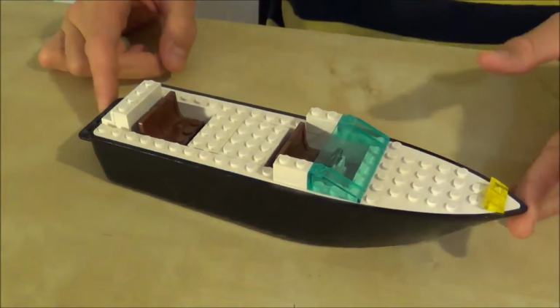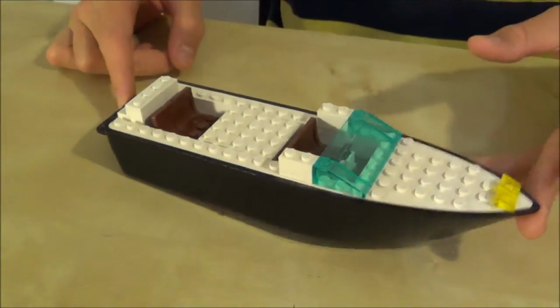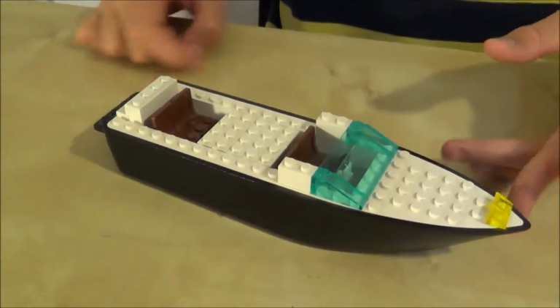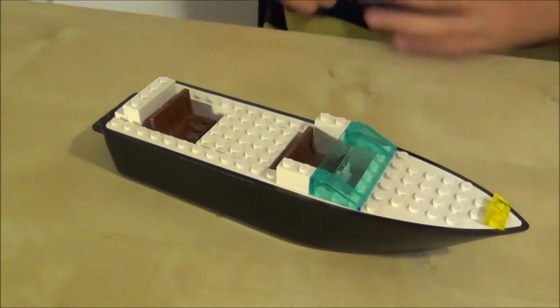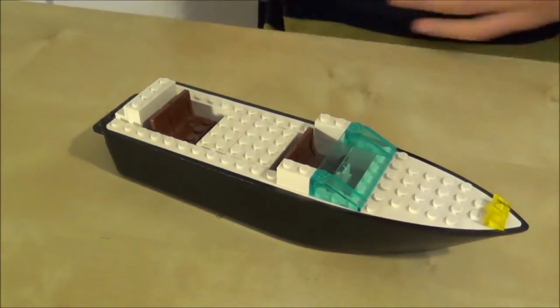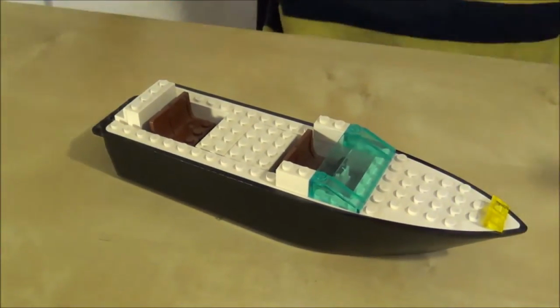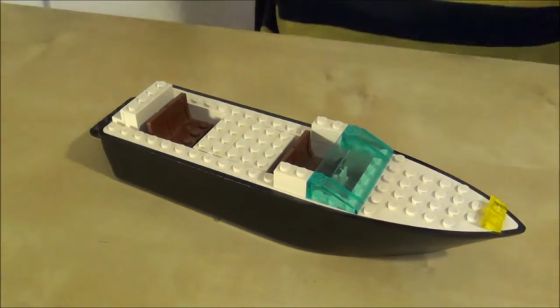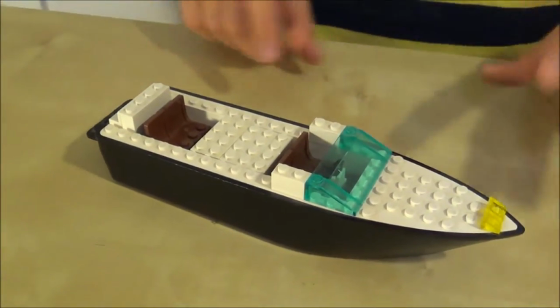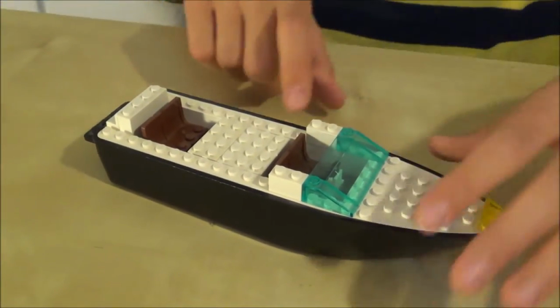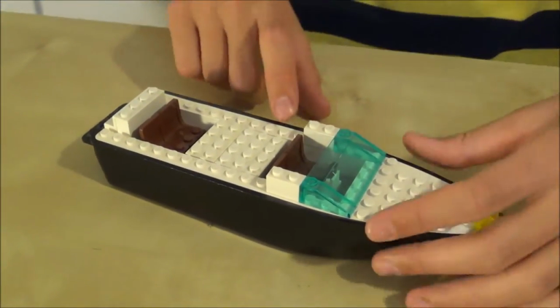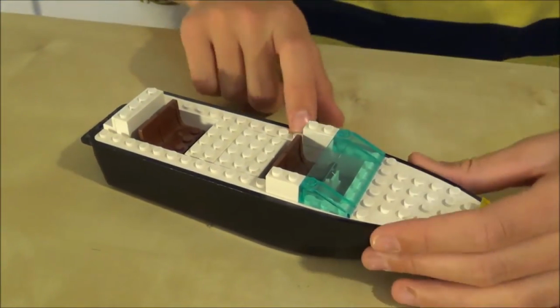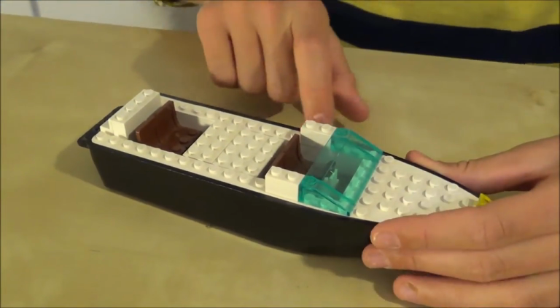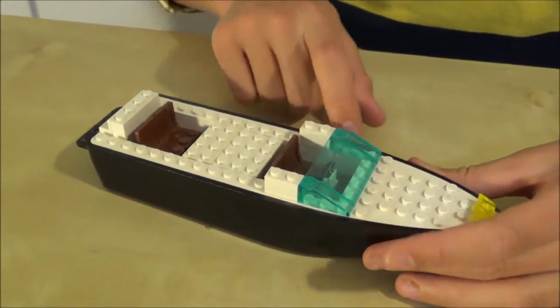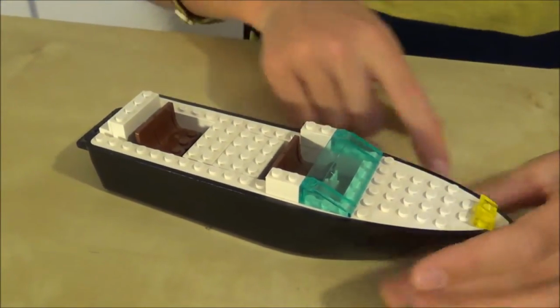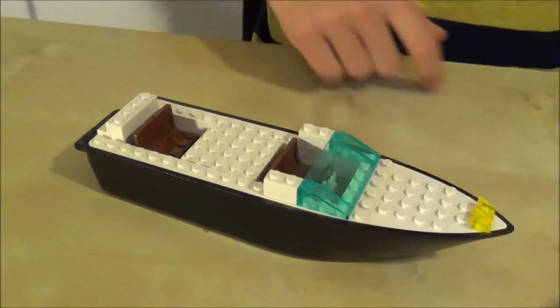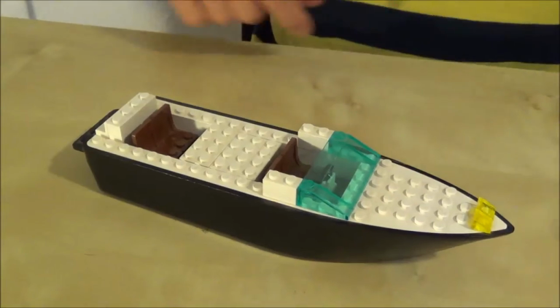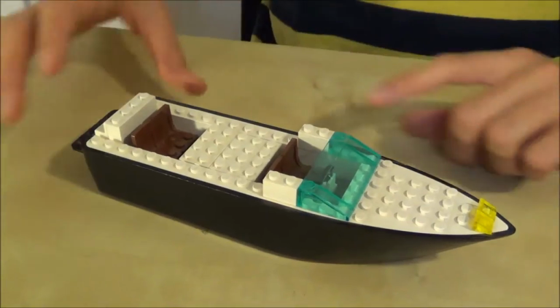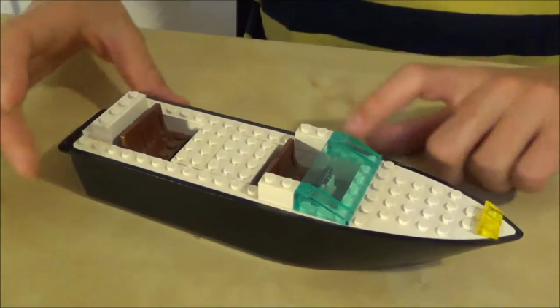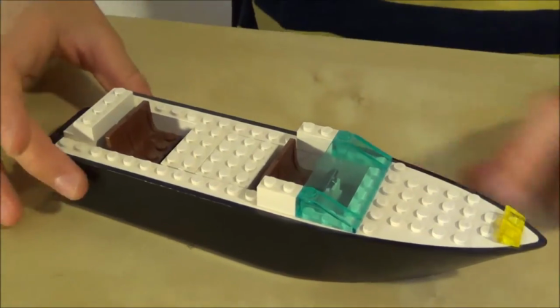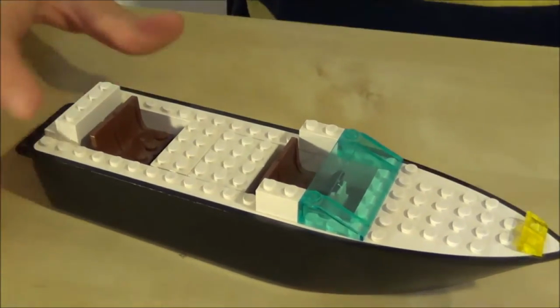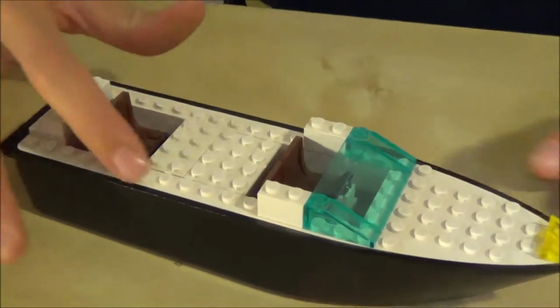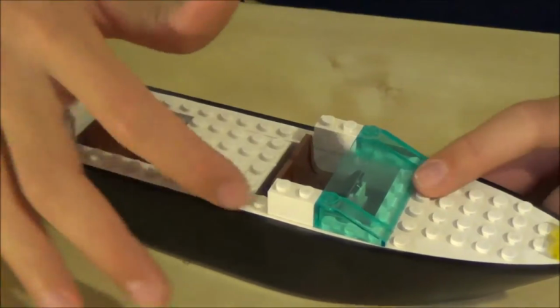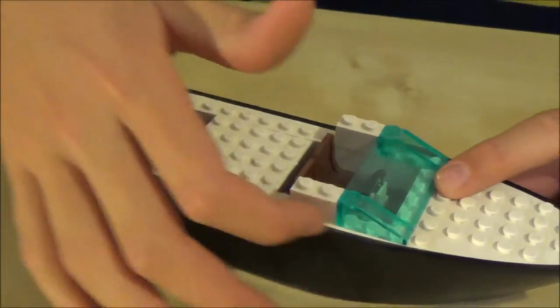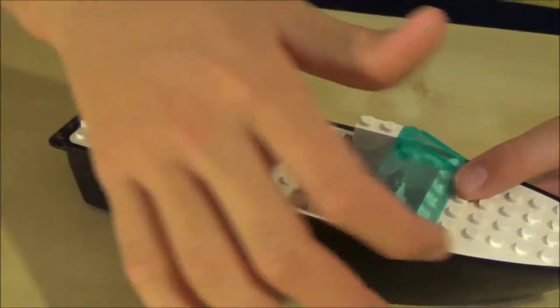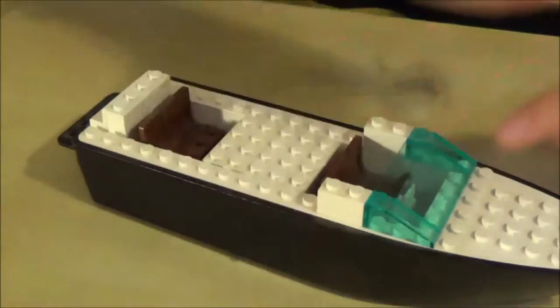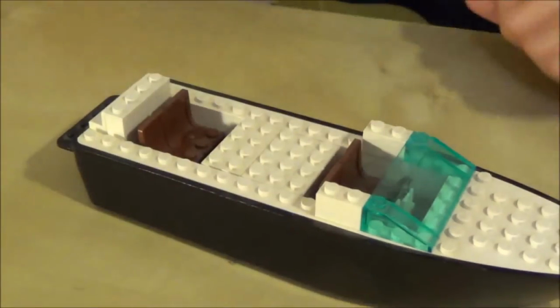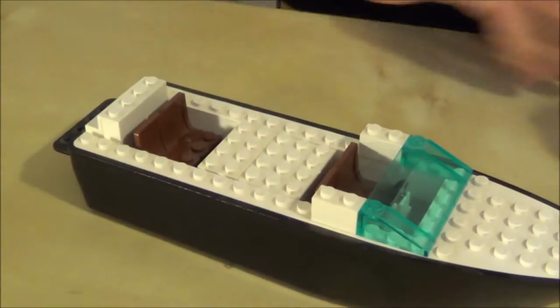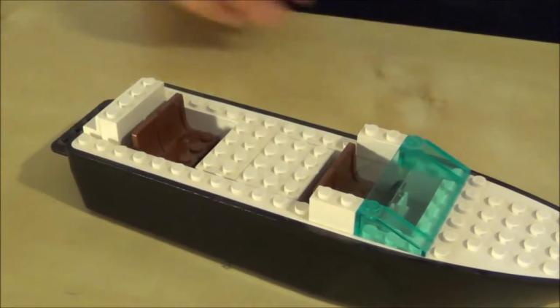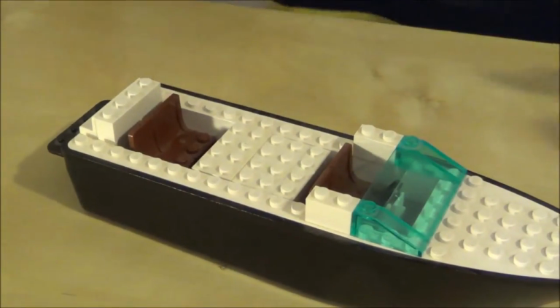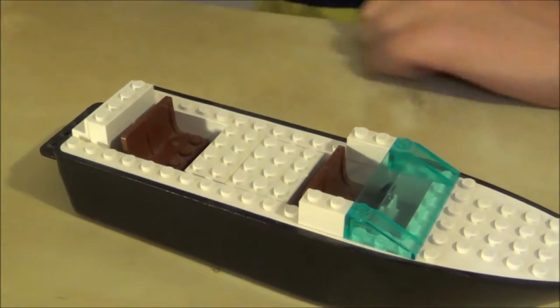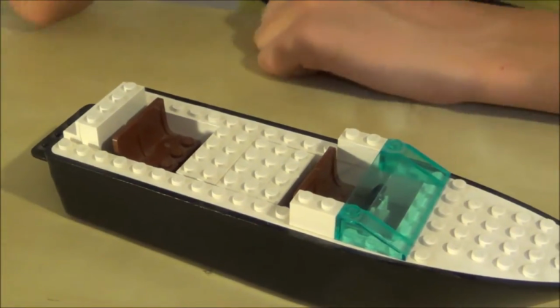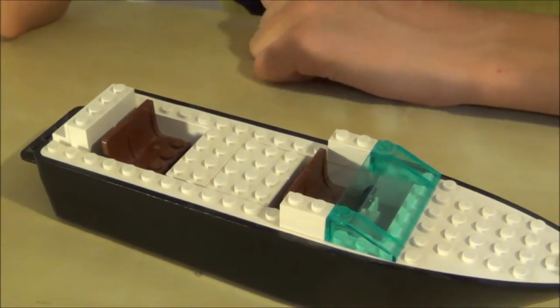It's a pretty nice looking boat — very fast, quick, simple mock. Just keep it in my marina. I like it.